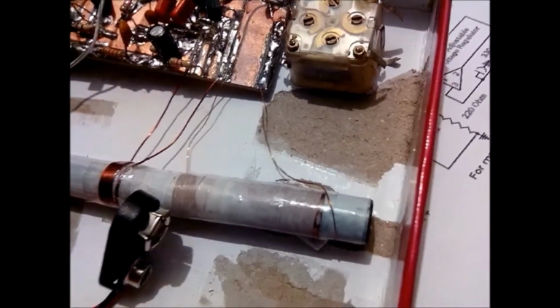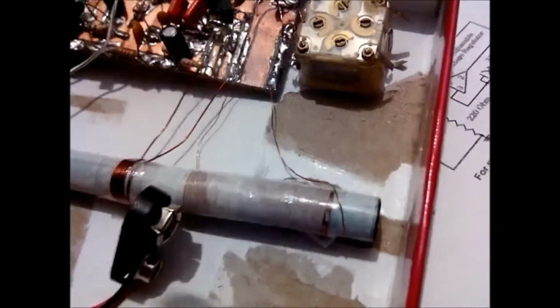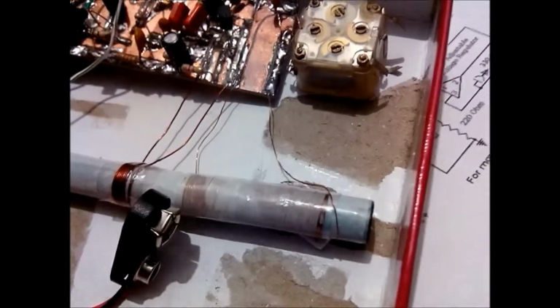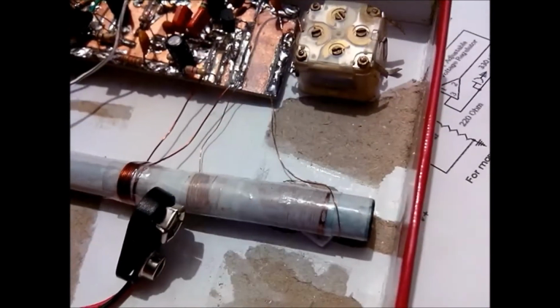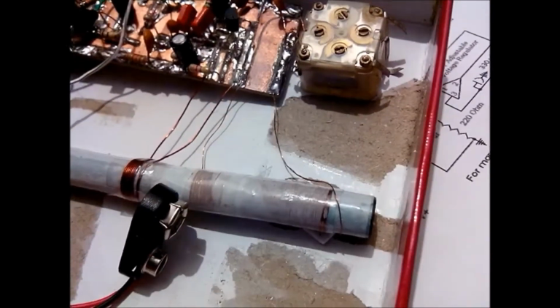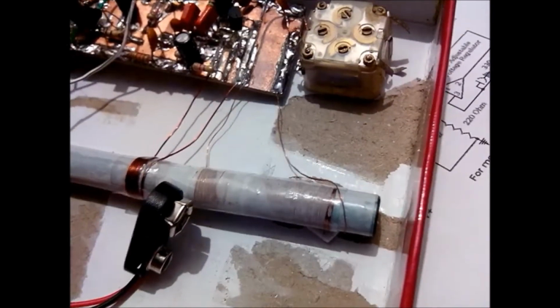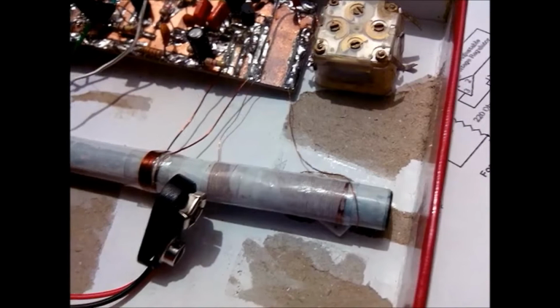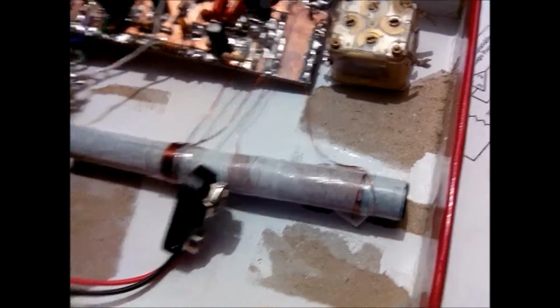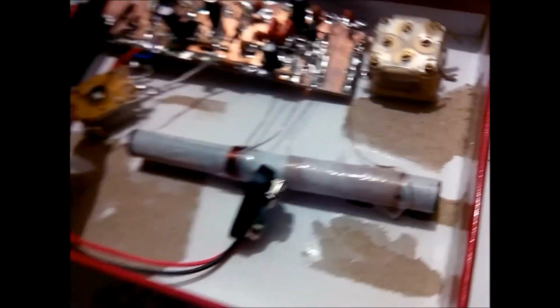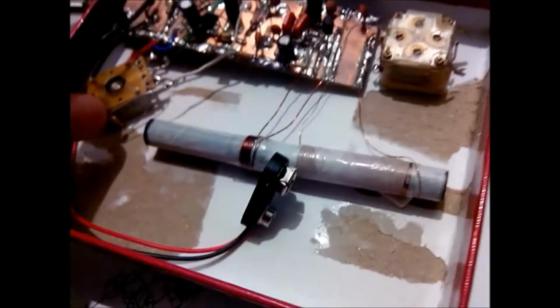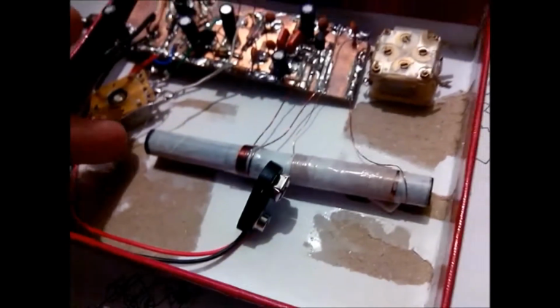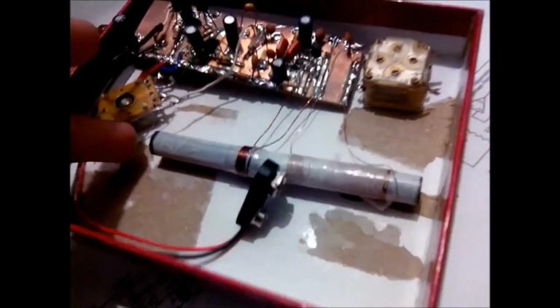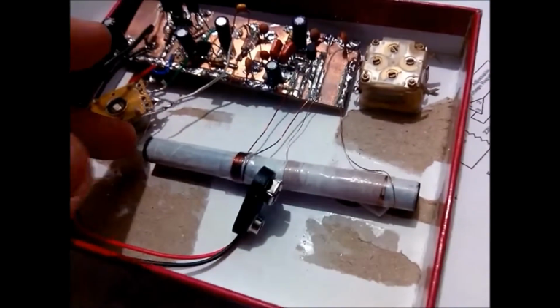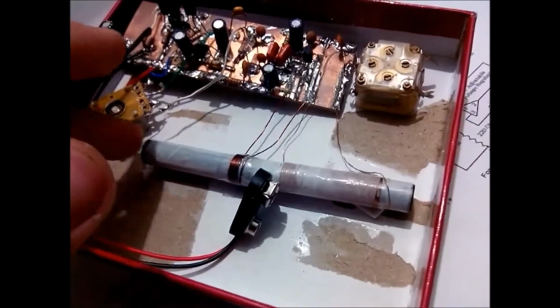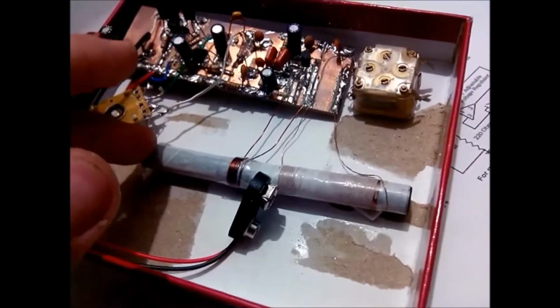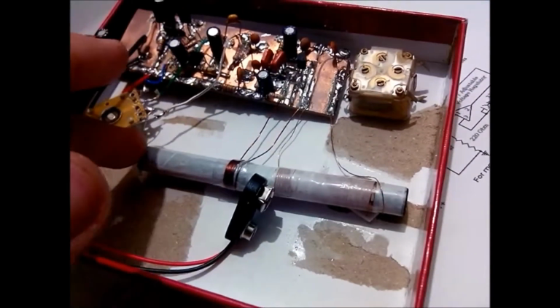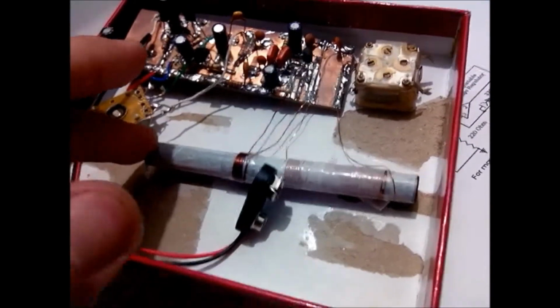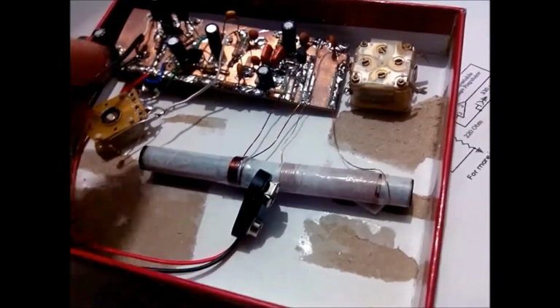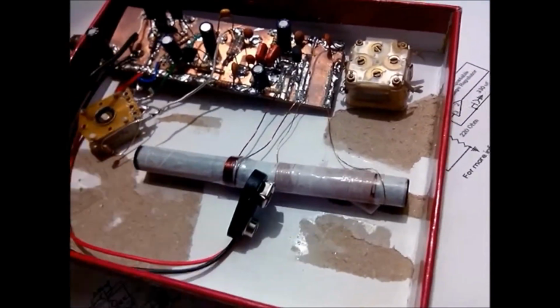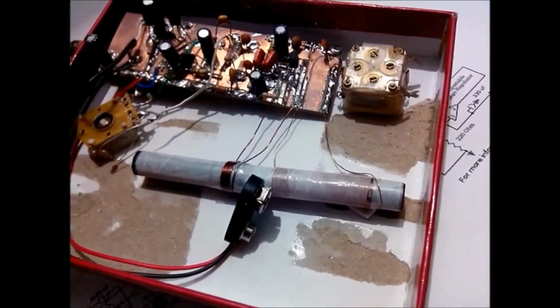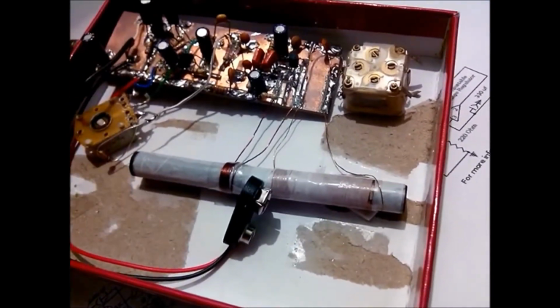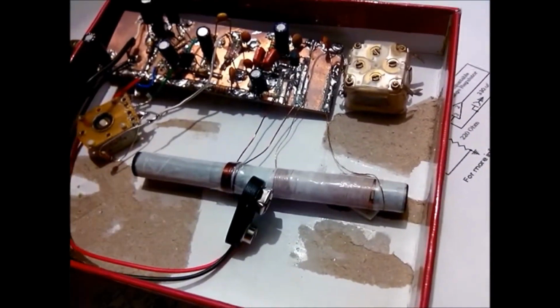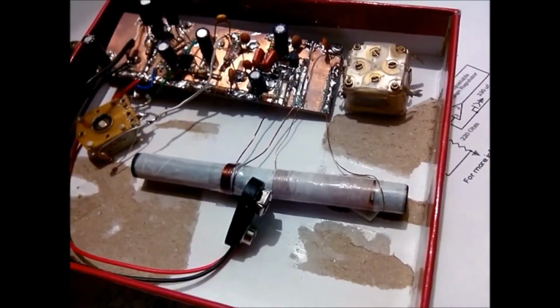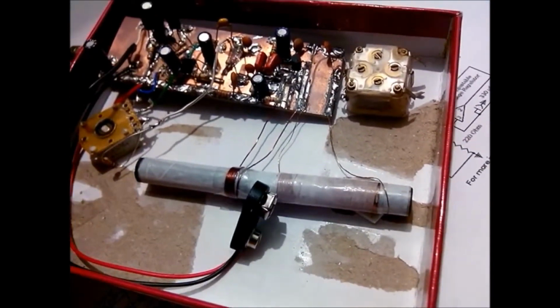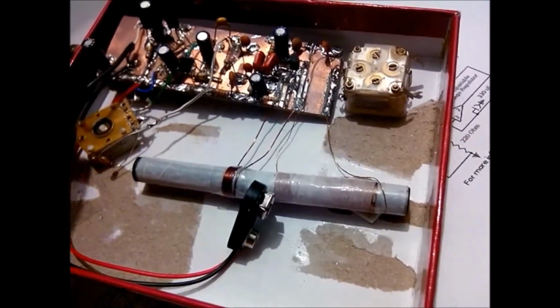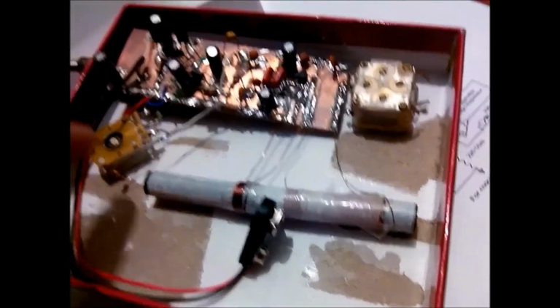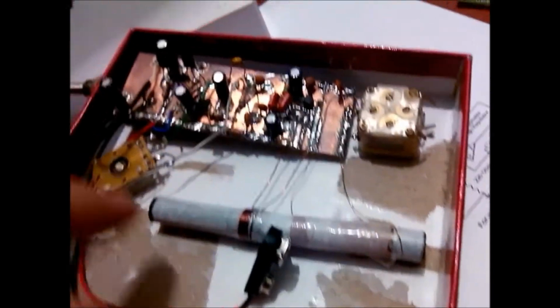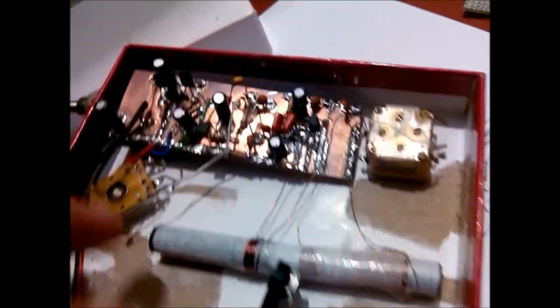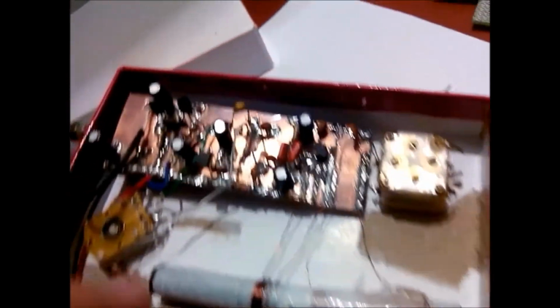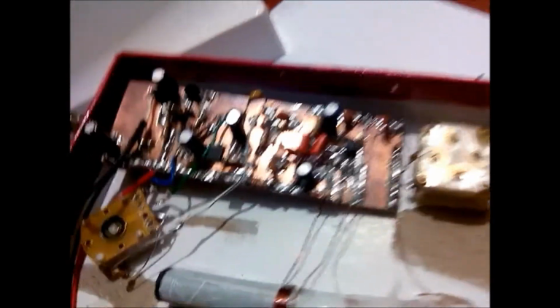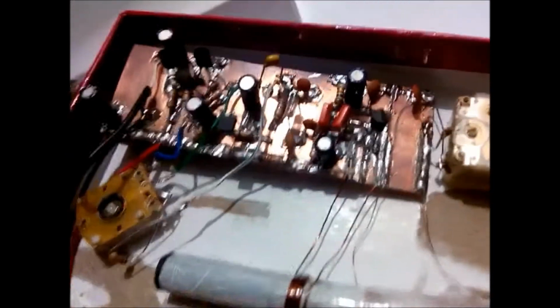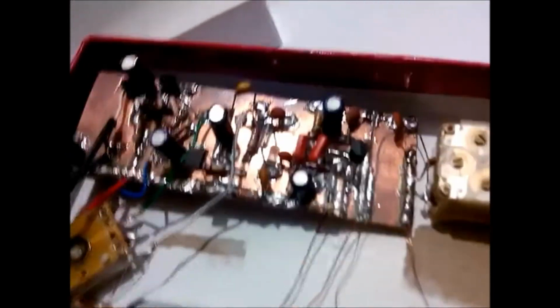You can see how the coil is made — it's a ferrite rod, actually a really long ferrite rod. A nice one.